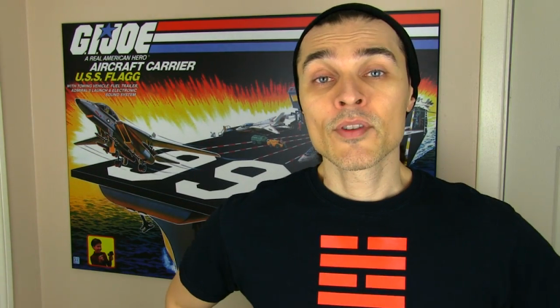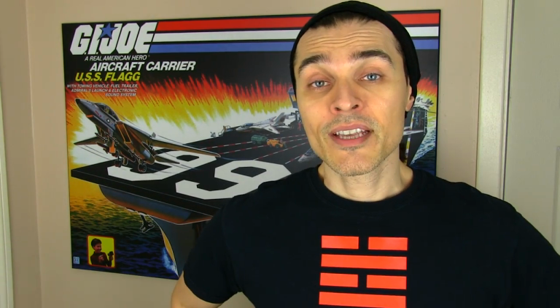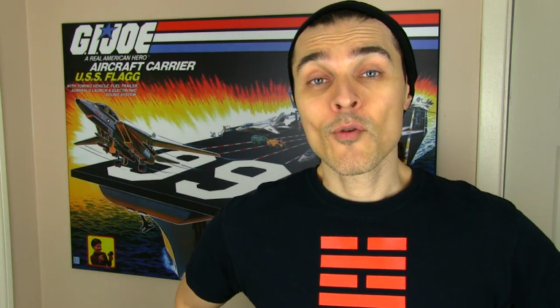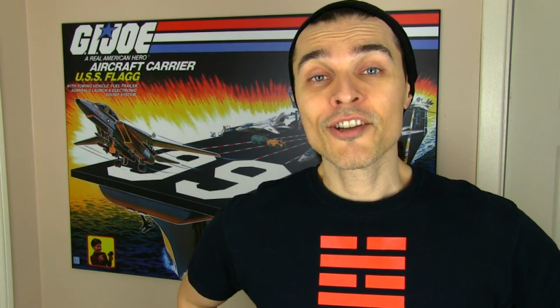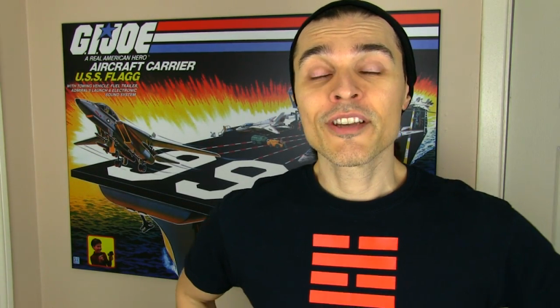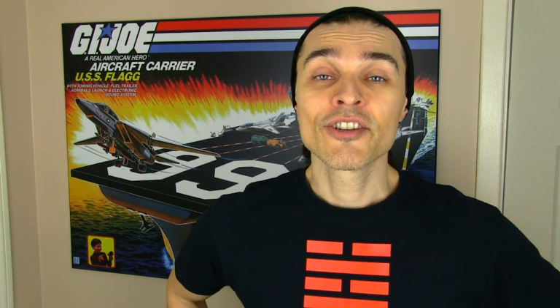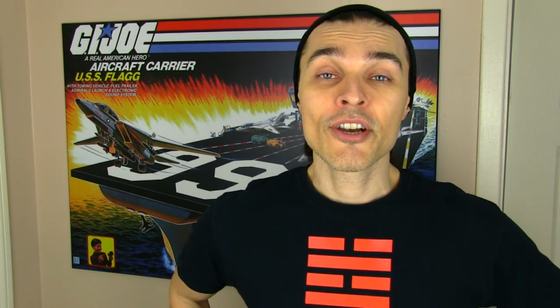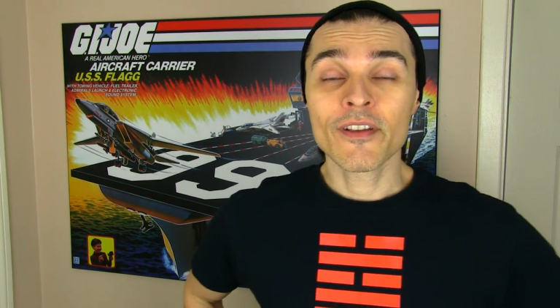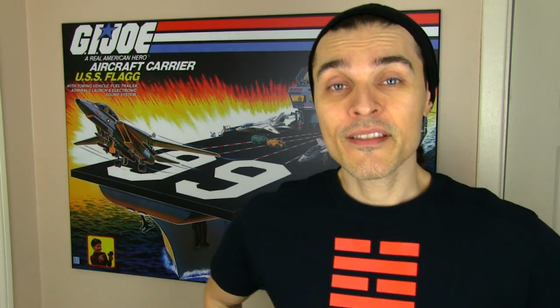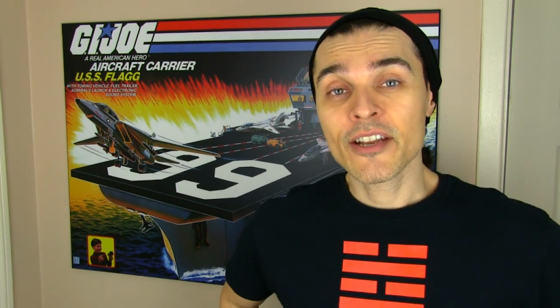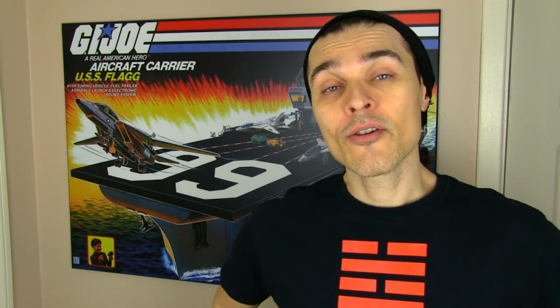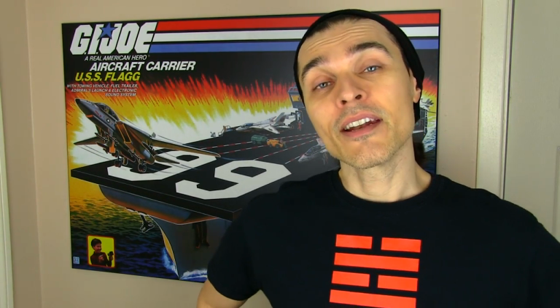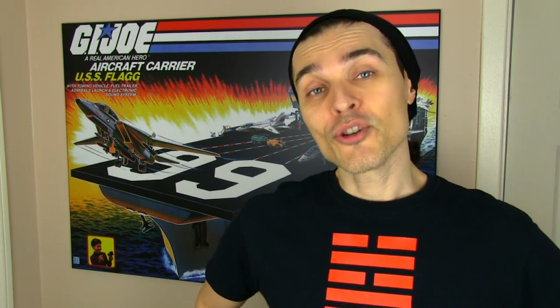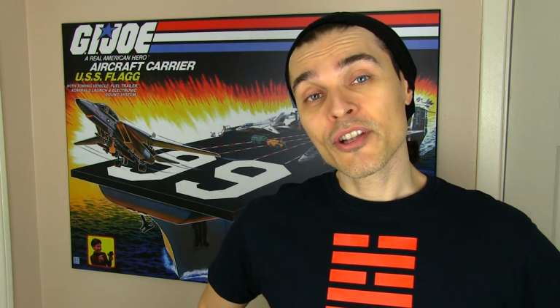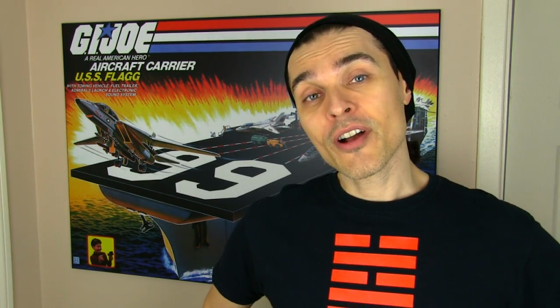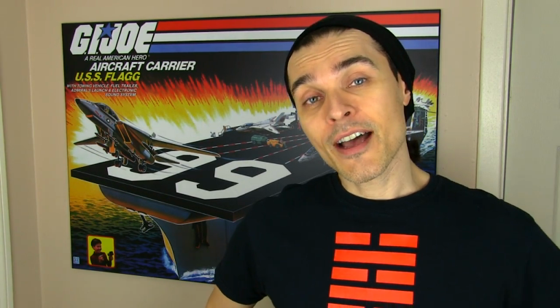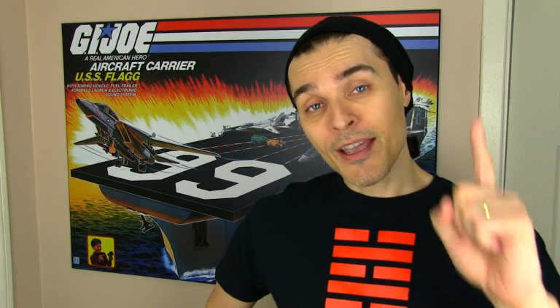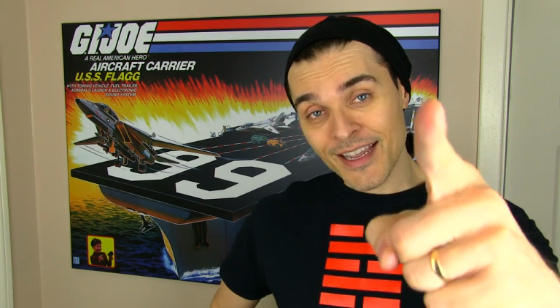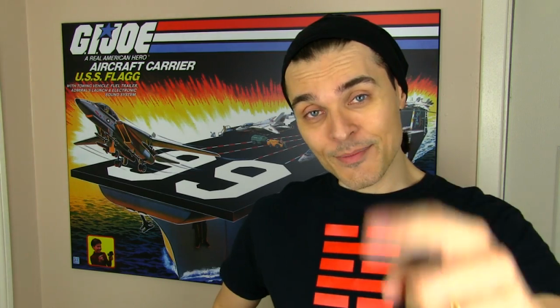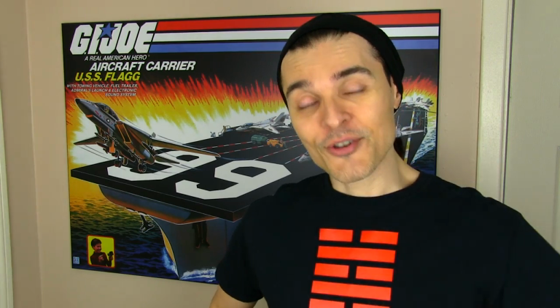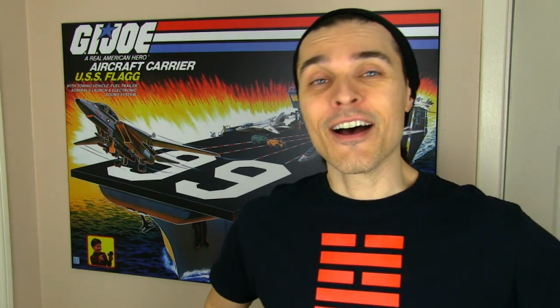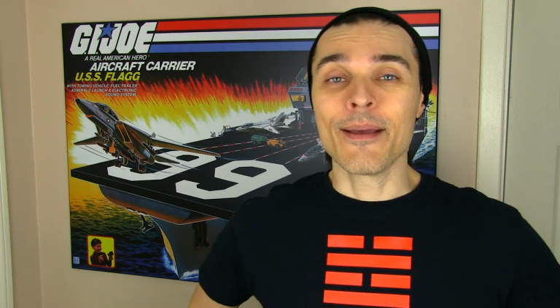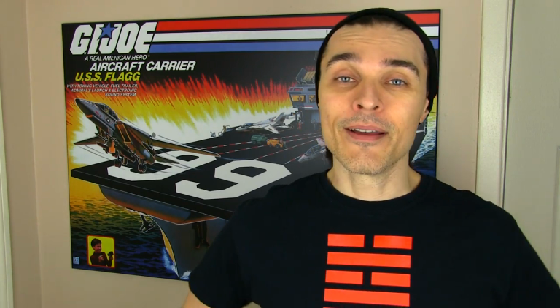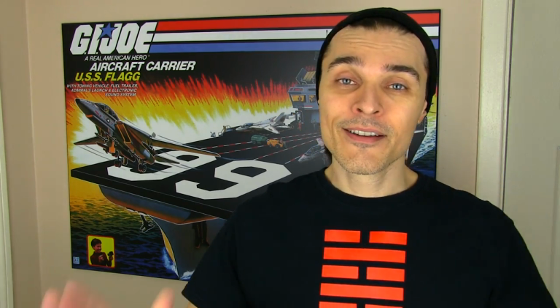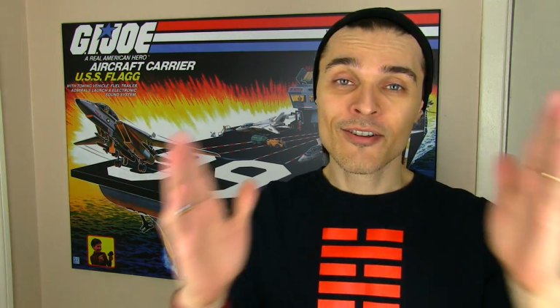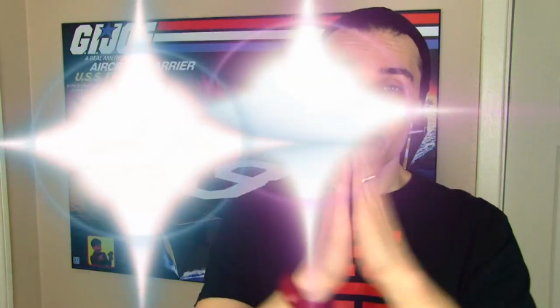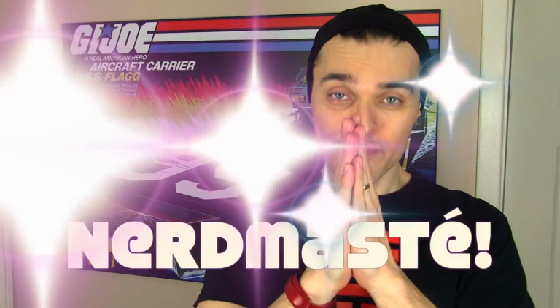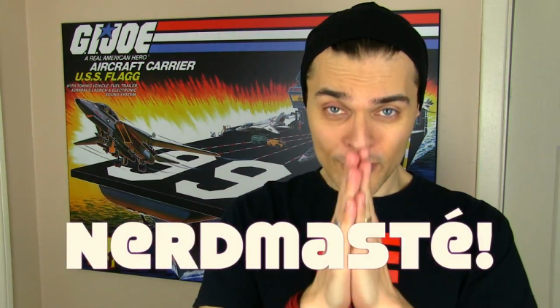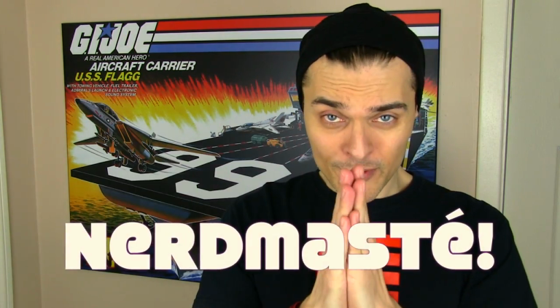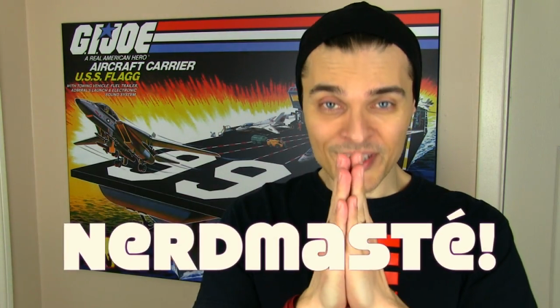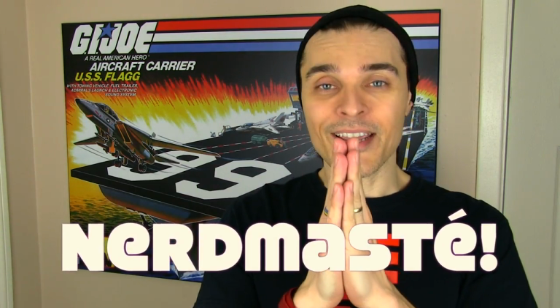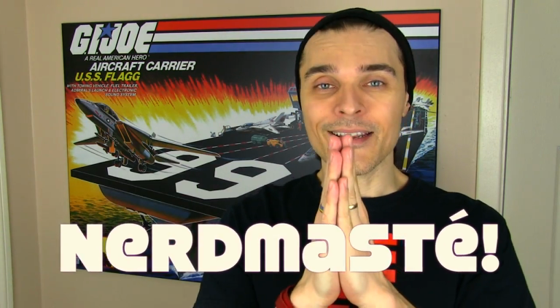So thanks for watching, share if you like the video, and to join the tribe hit subscribe. Nerd Mistake!